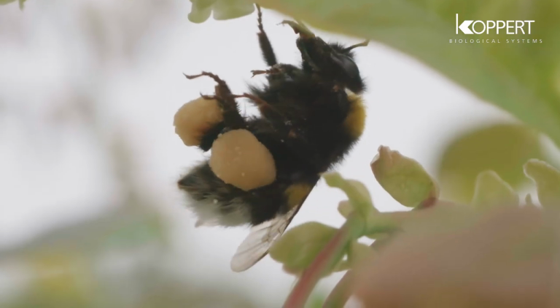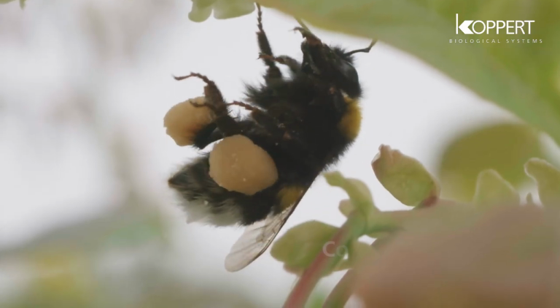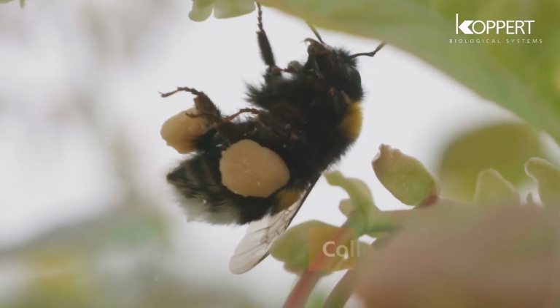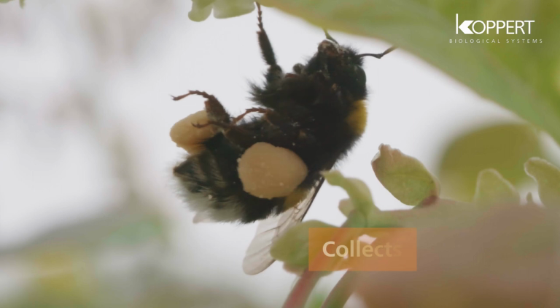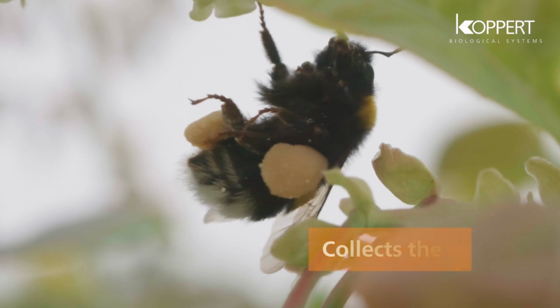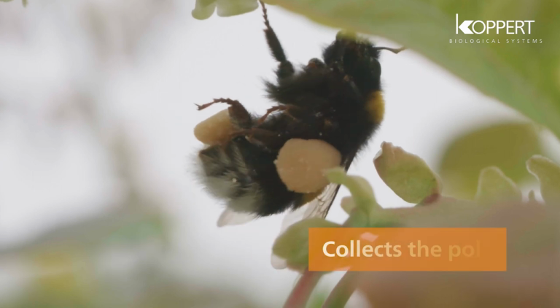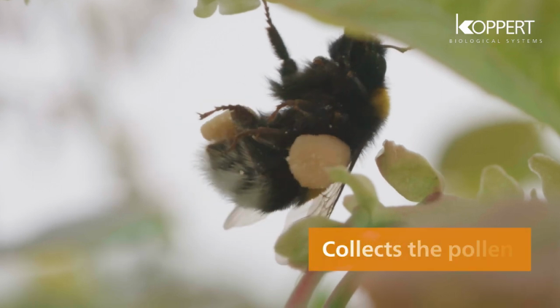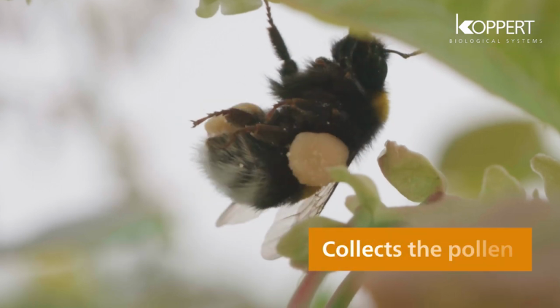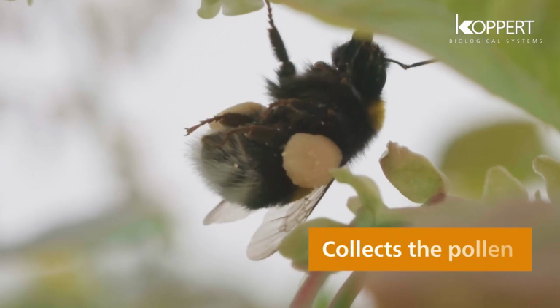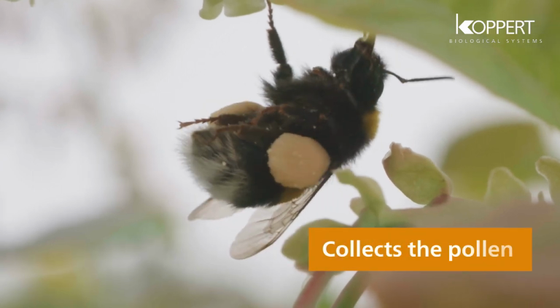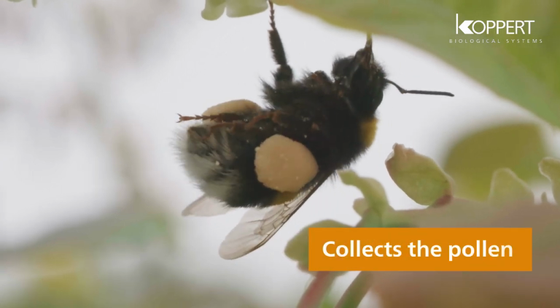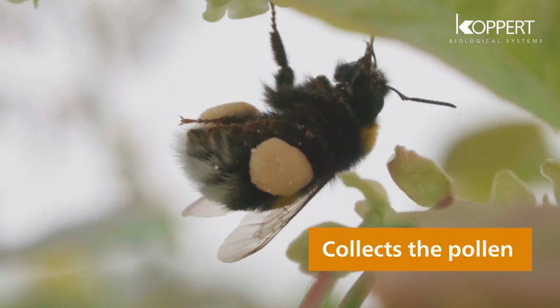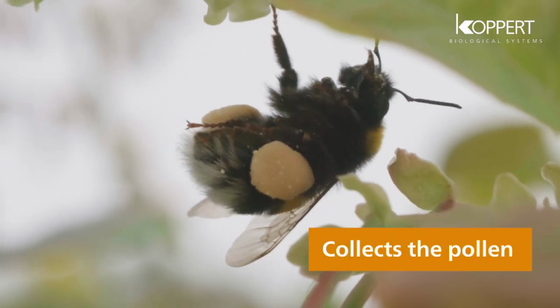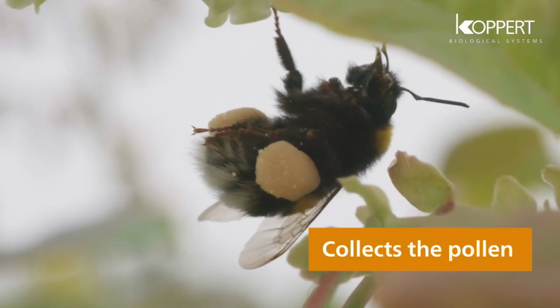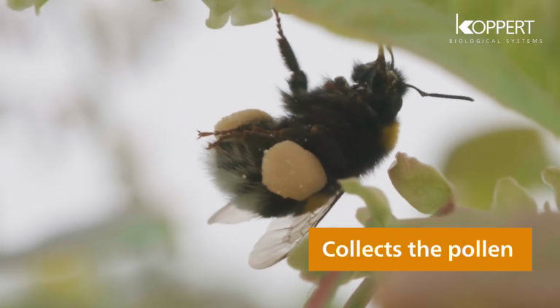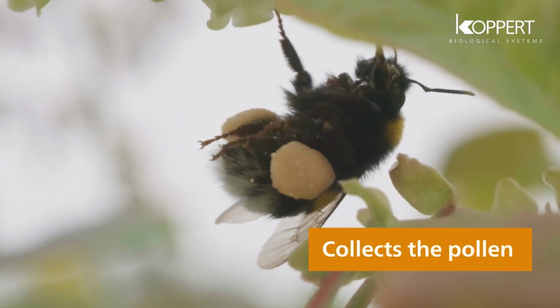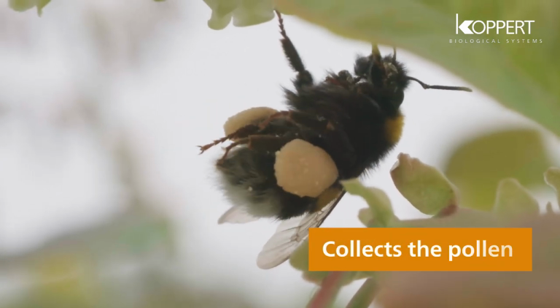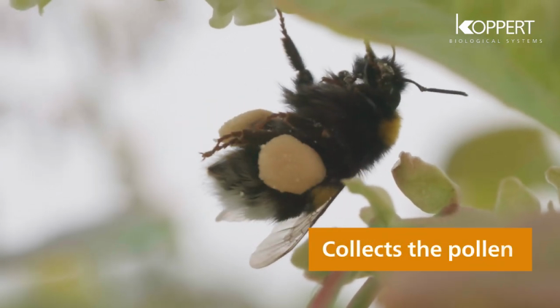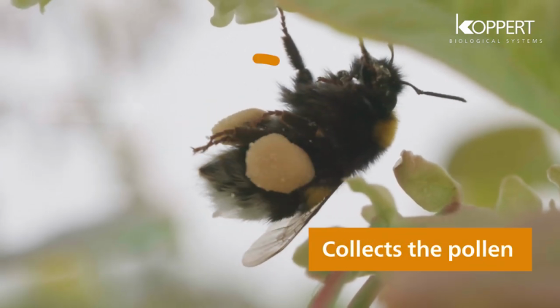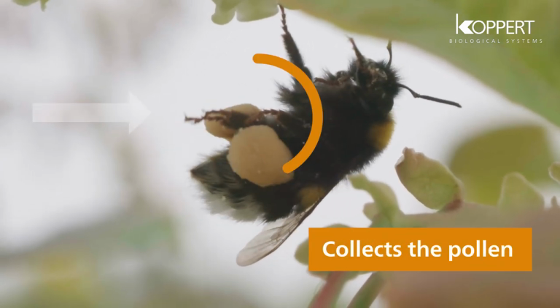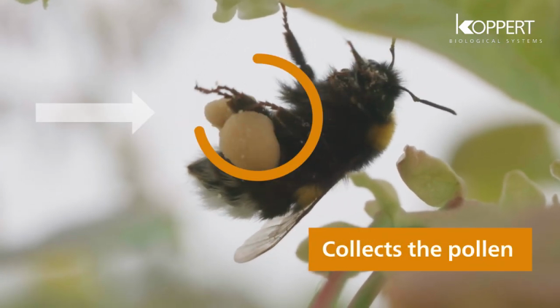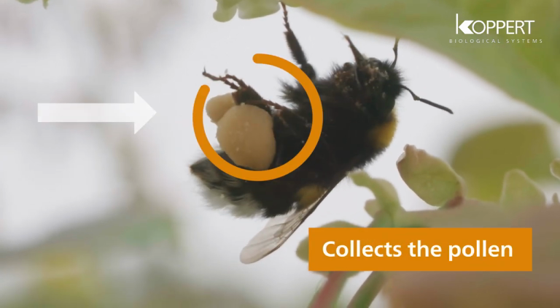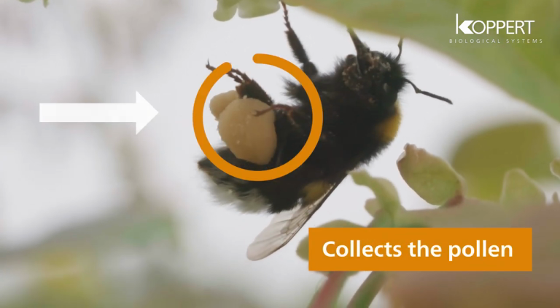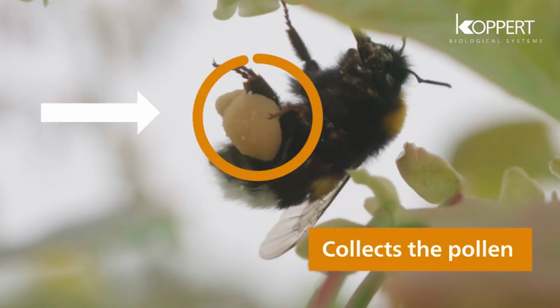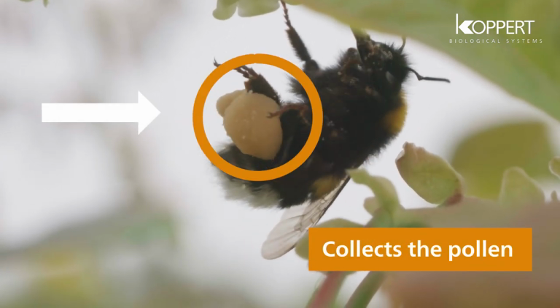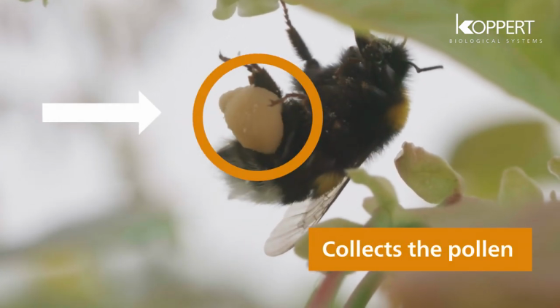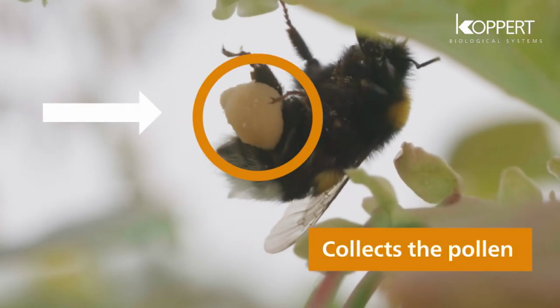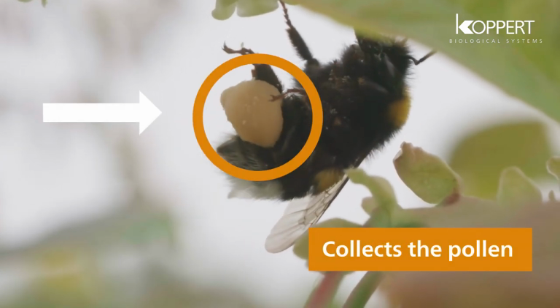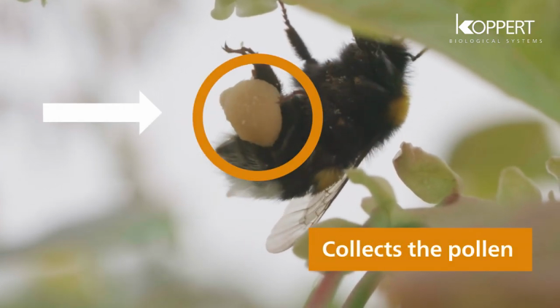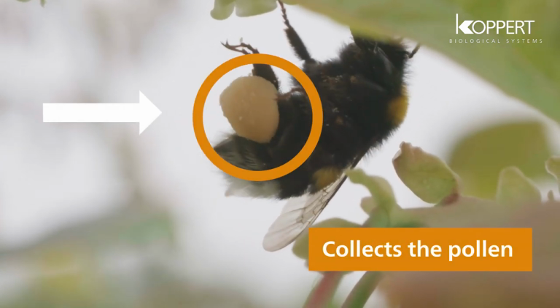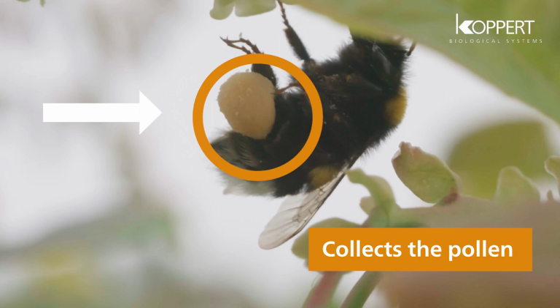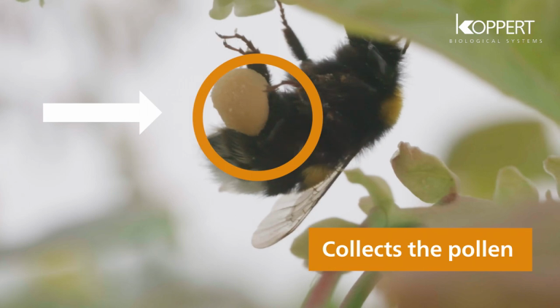After its visit, the bumblebee collects the pollen with the pollen combs situated on its hind legs.